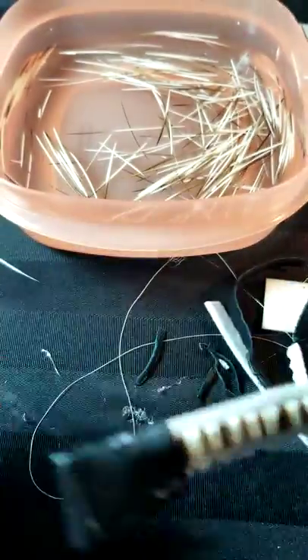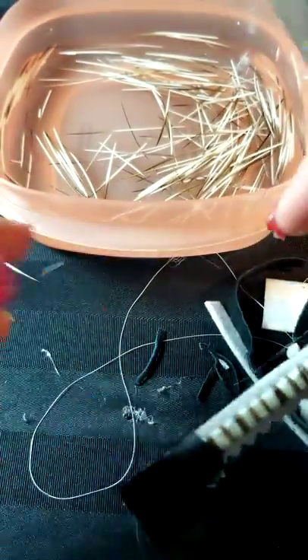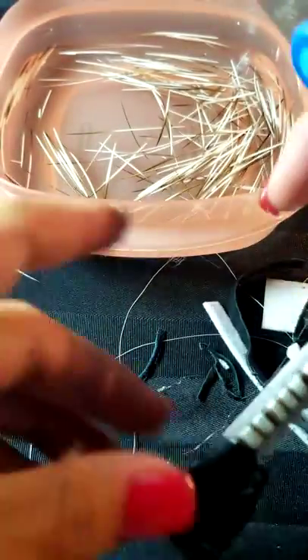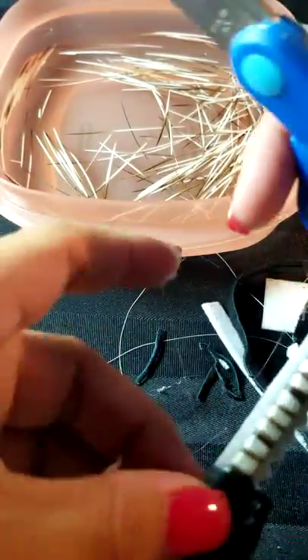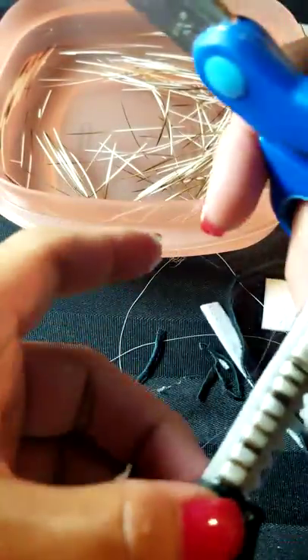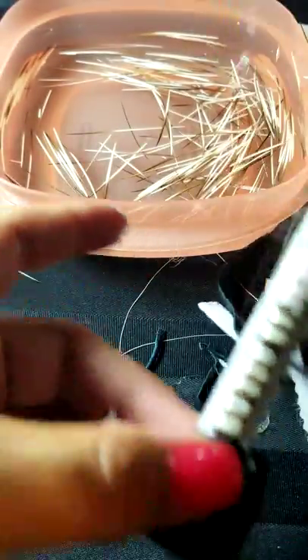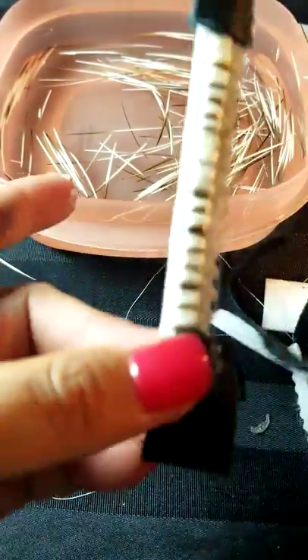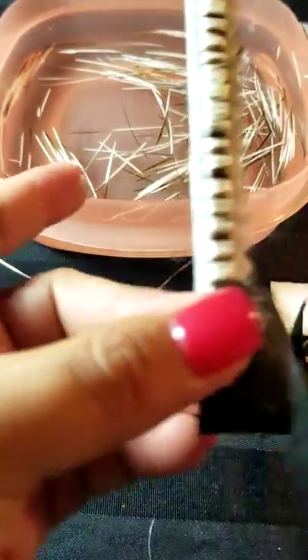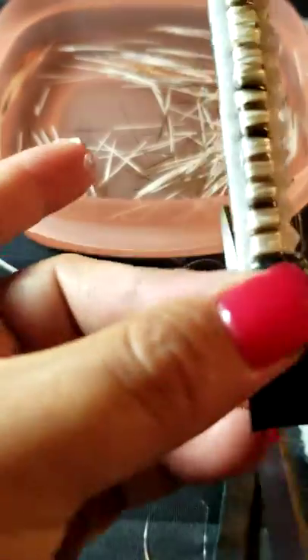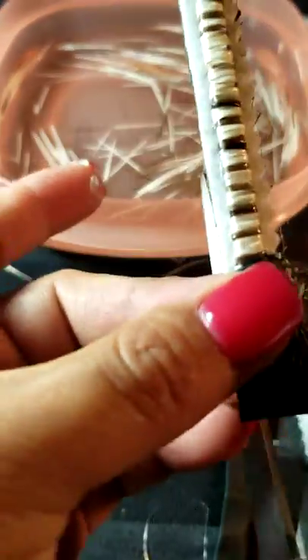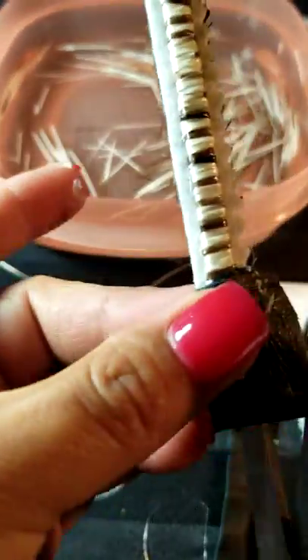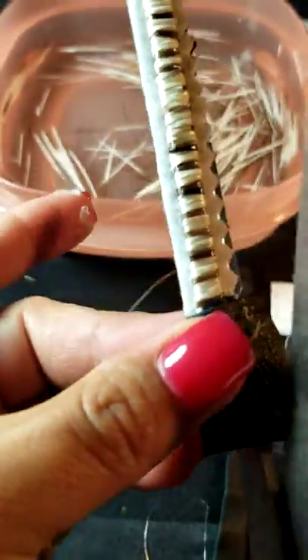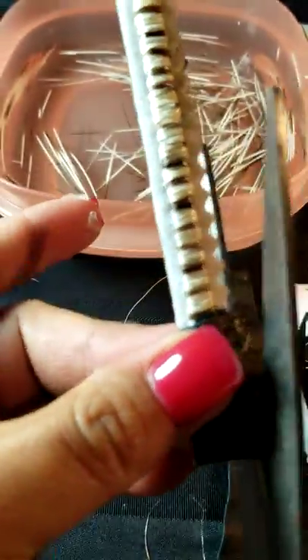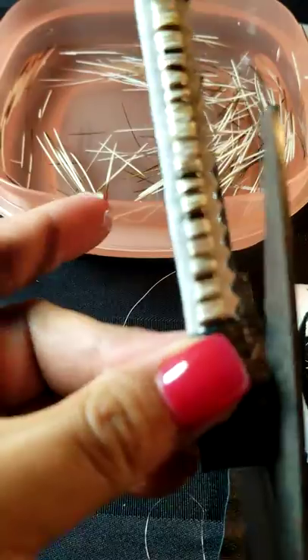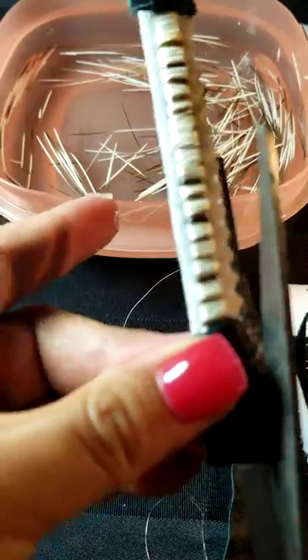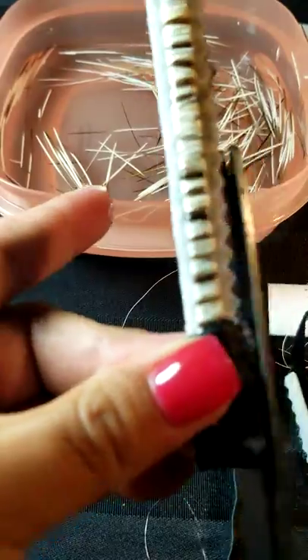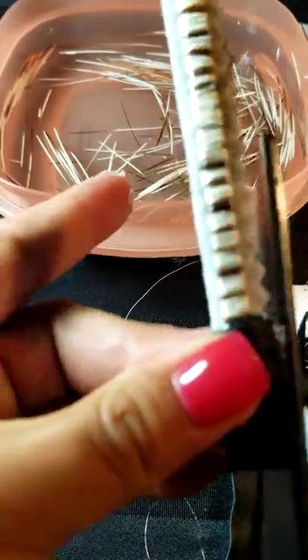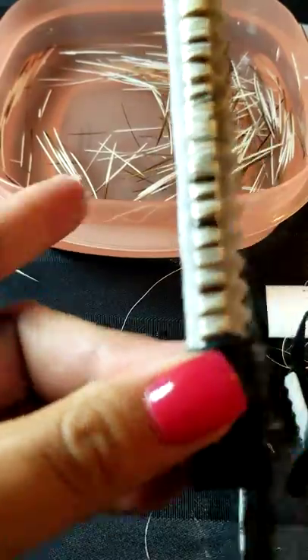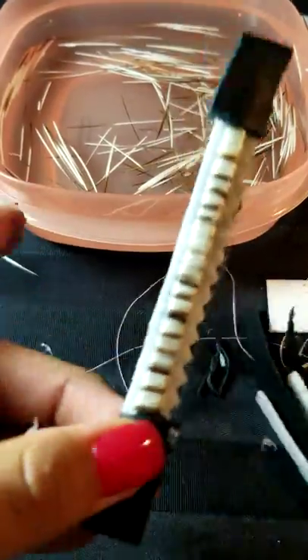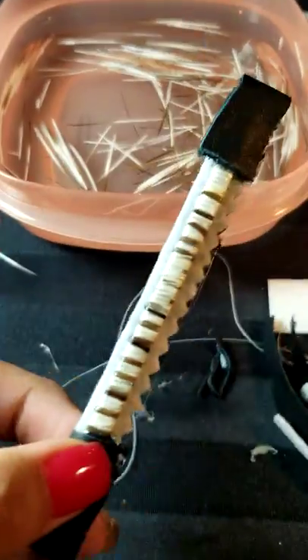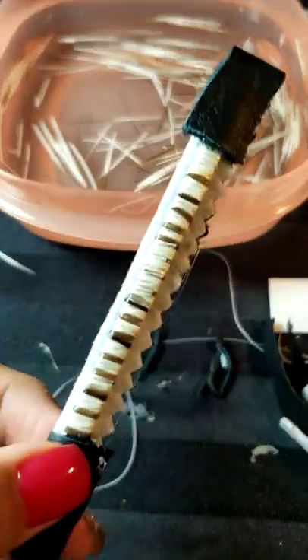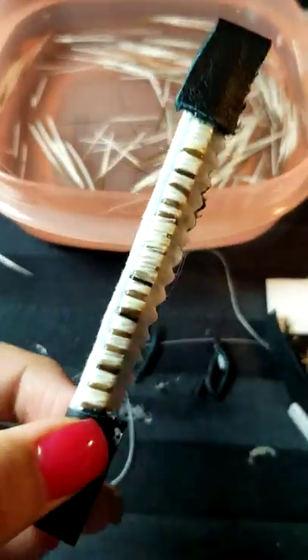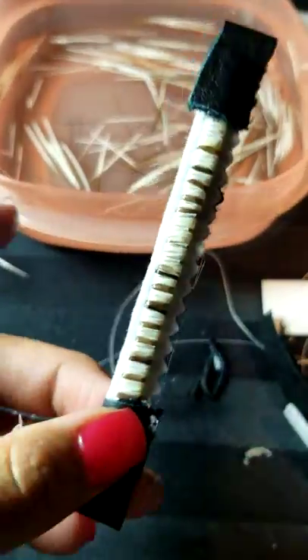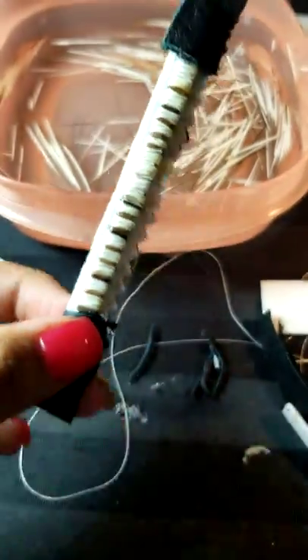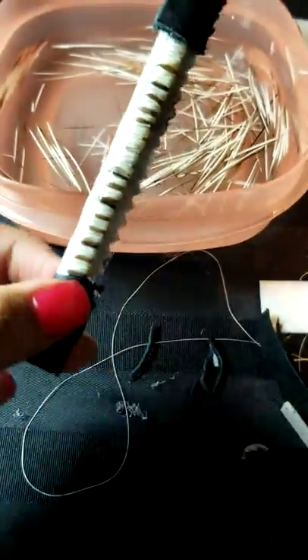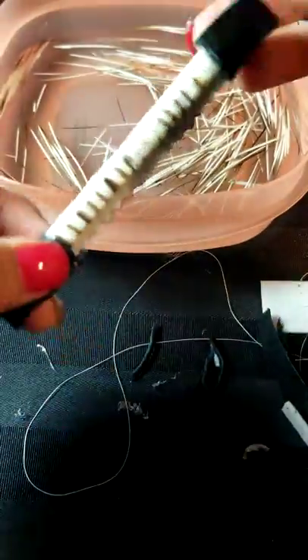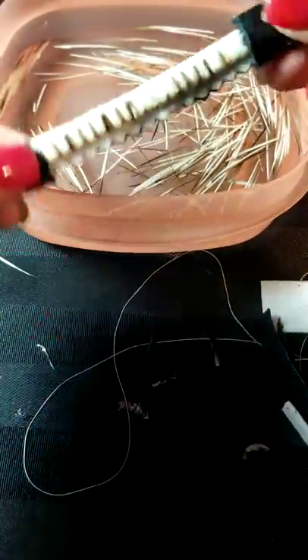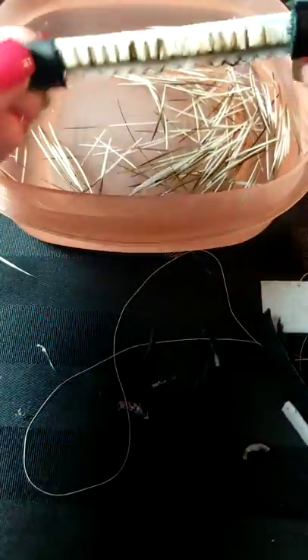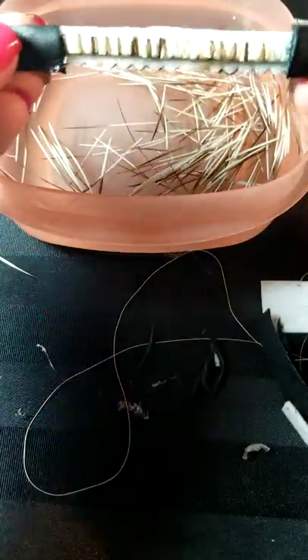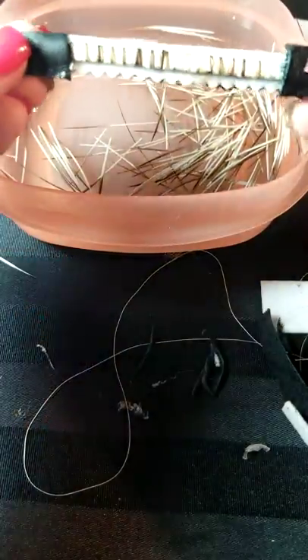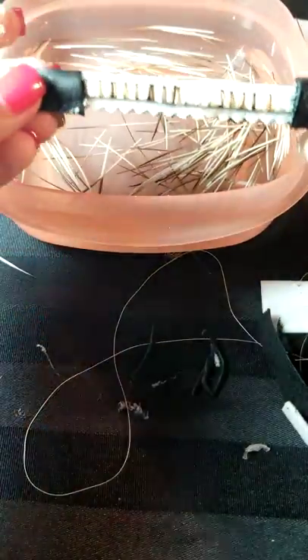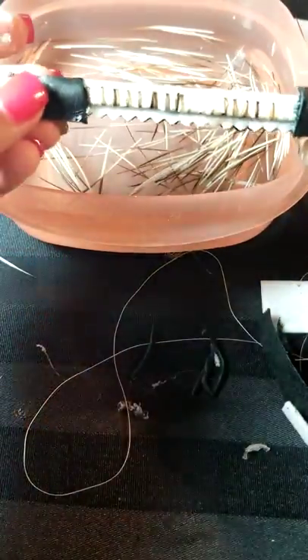And there you have it — you're finished! Your bracelet. It's a quick little demonstration for you.